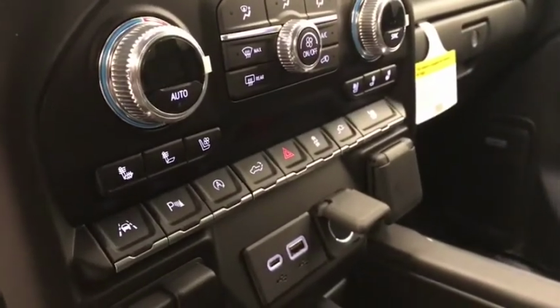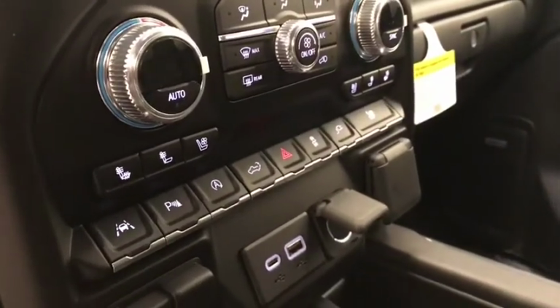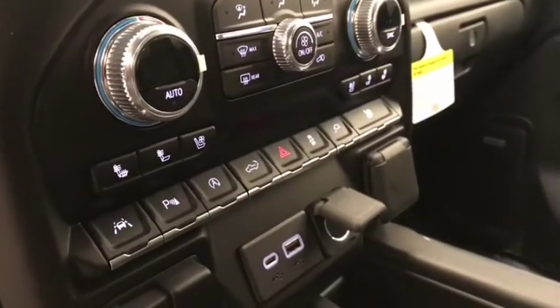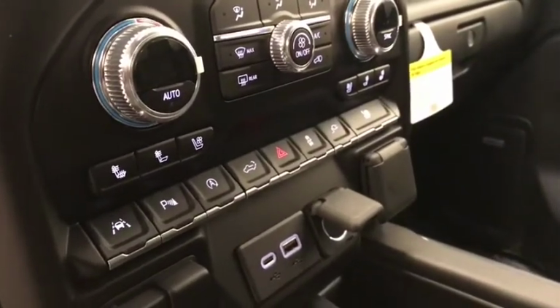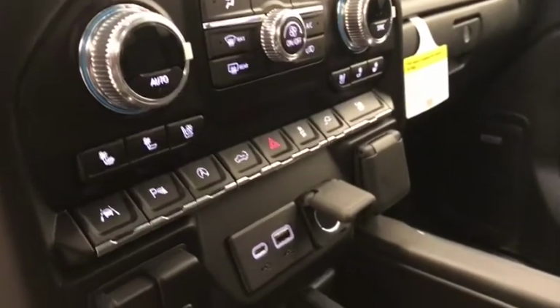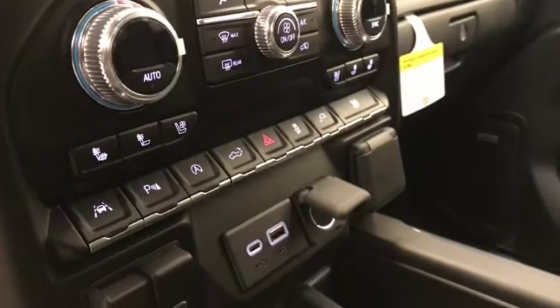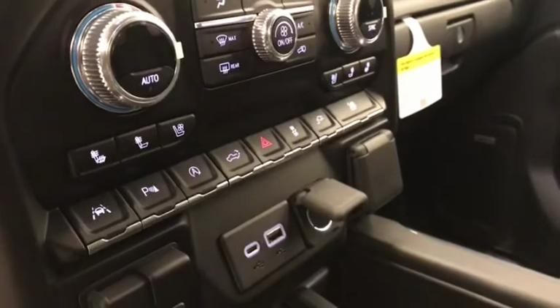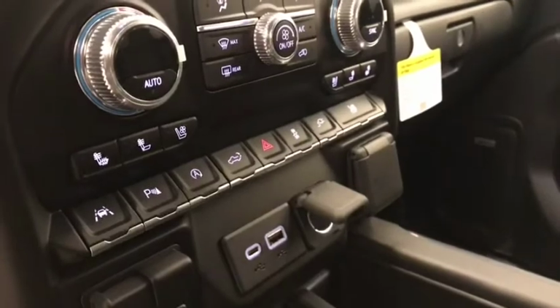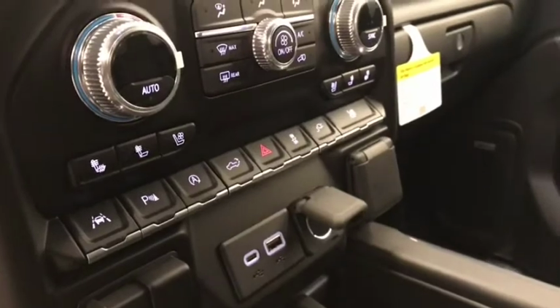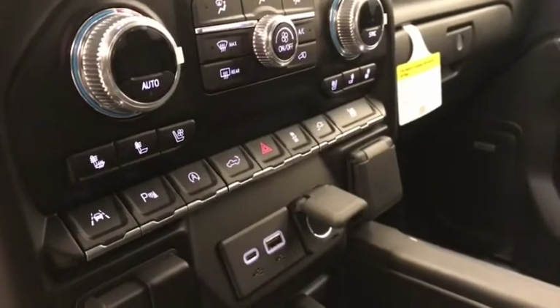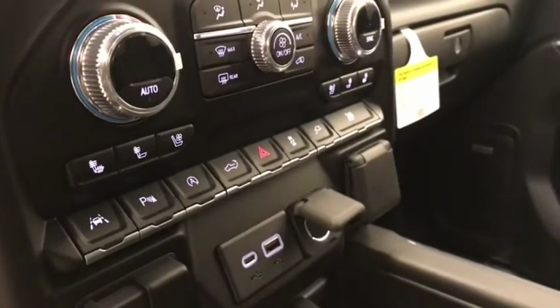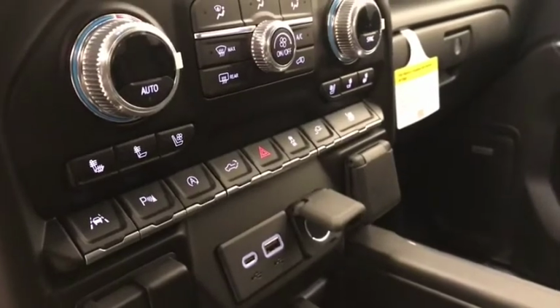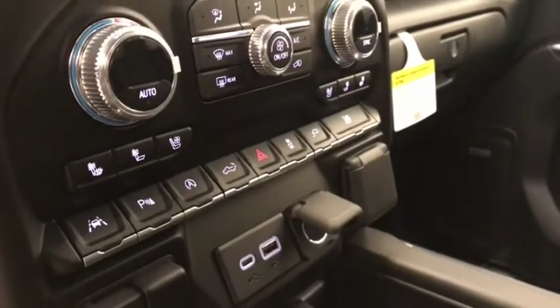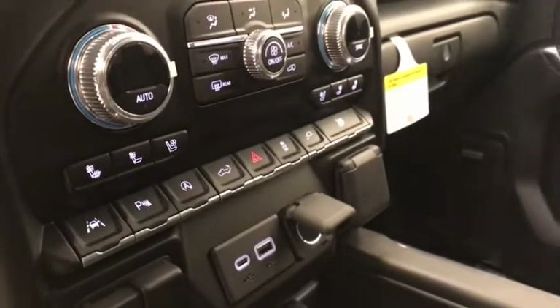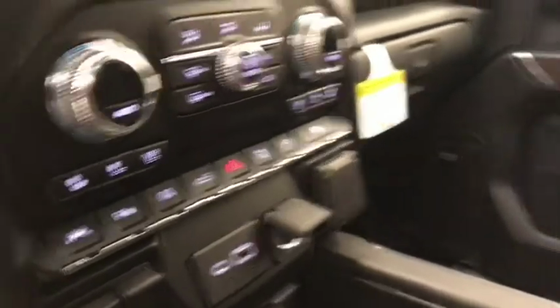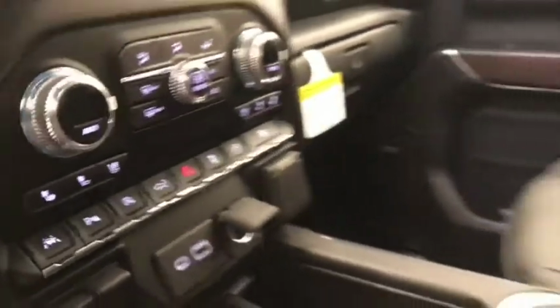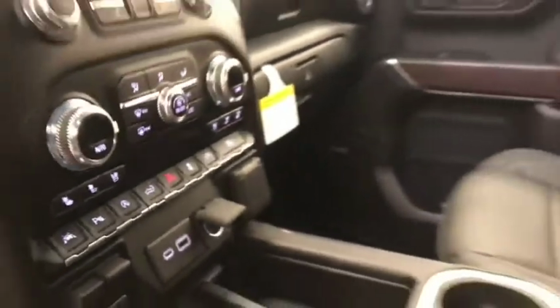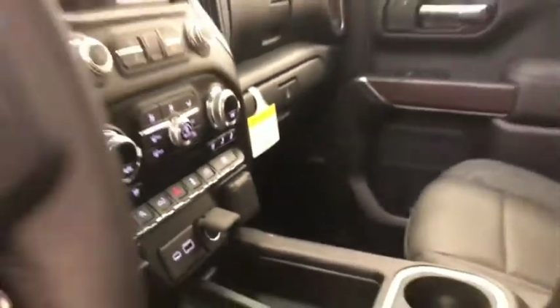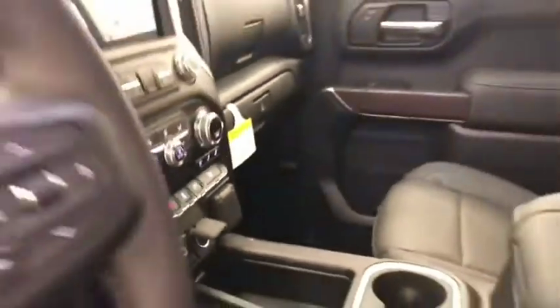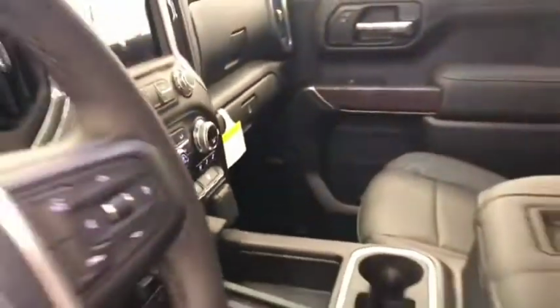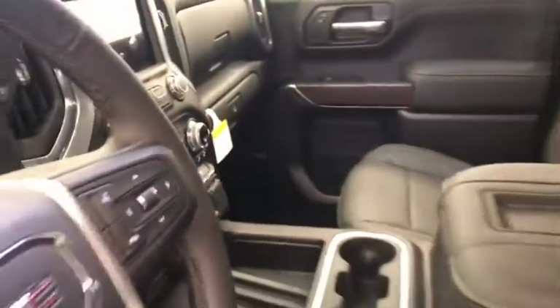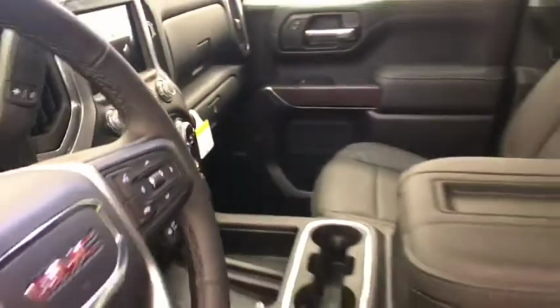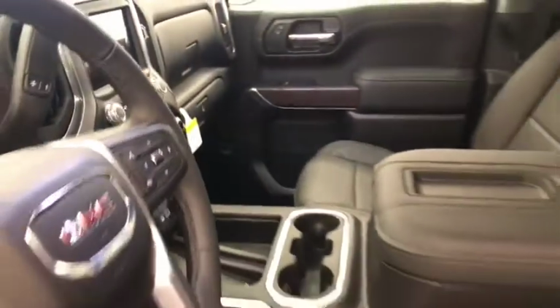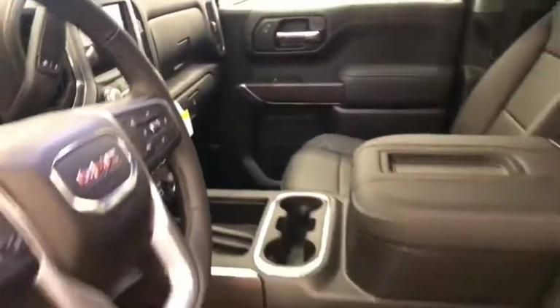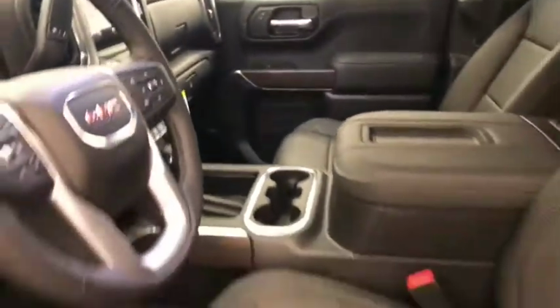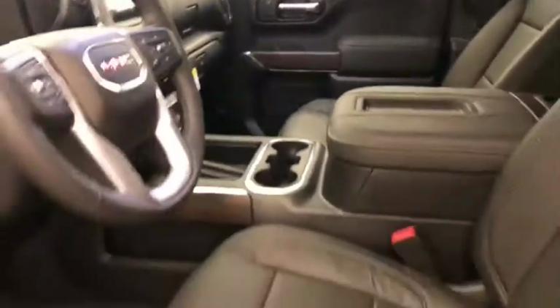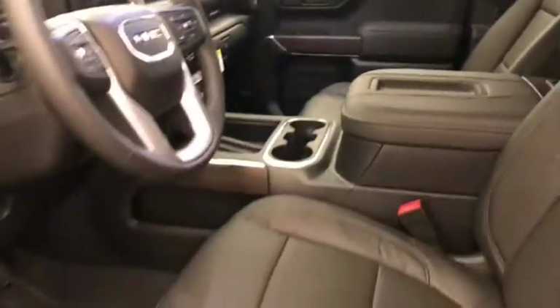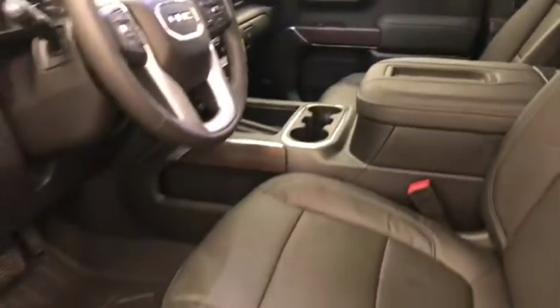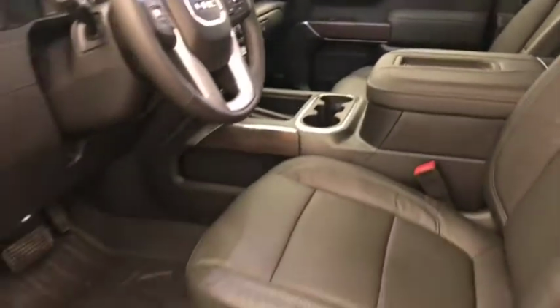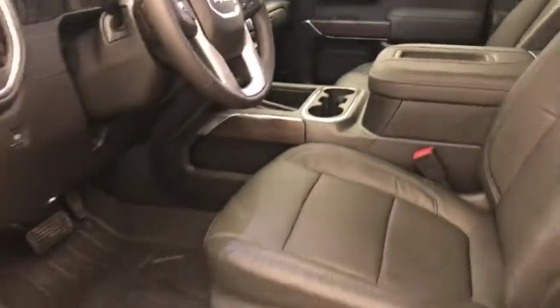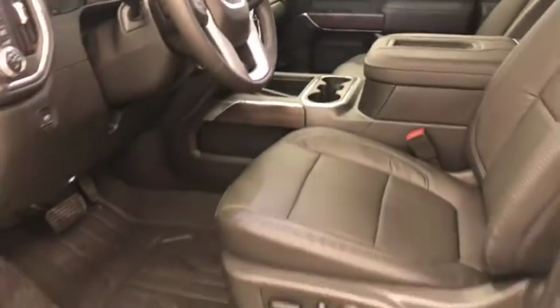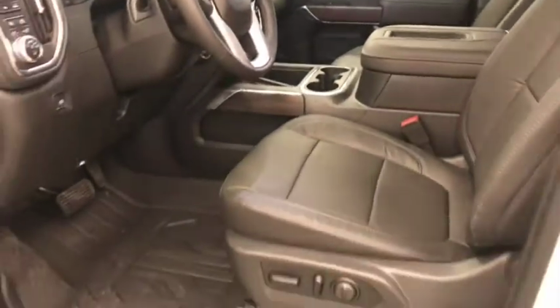Additional features include tailgate controls, traction control, and auxiliary controls. Our interior color is black.